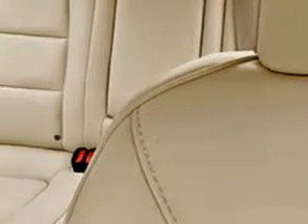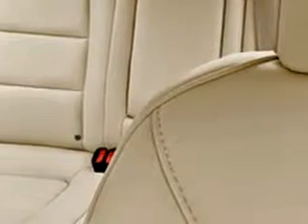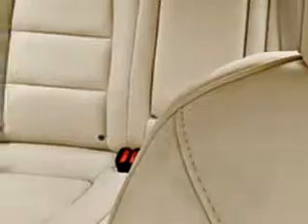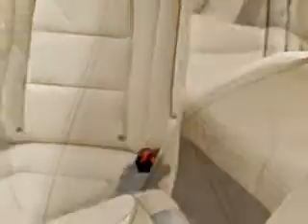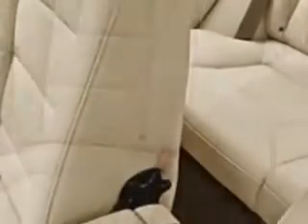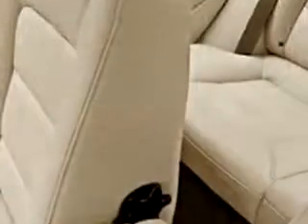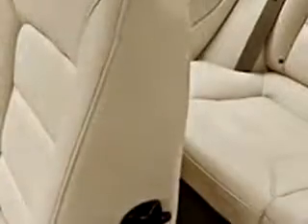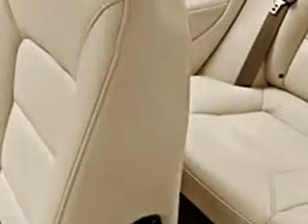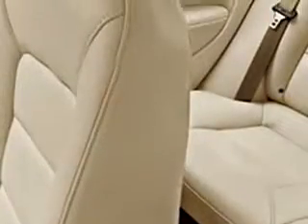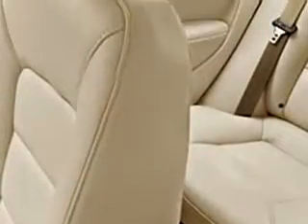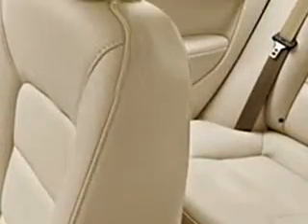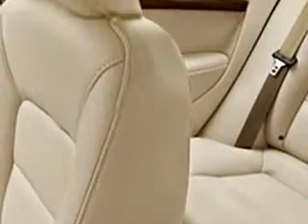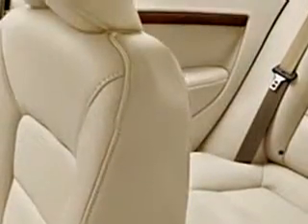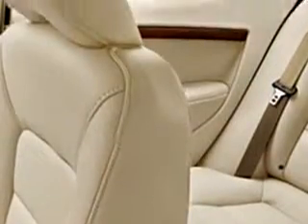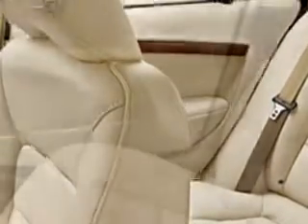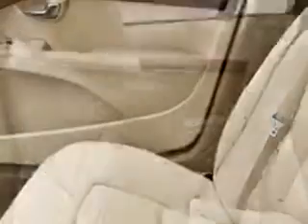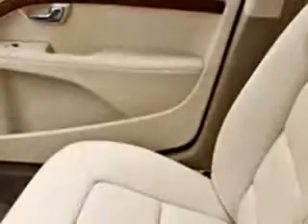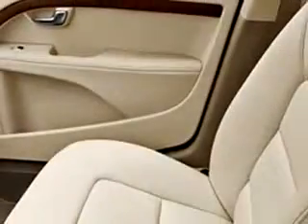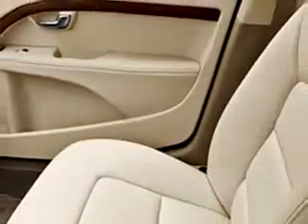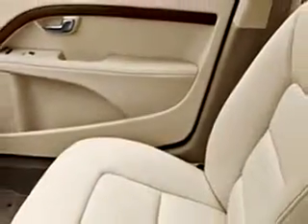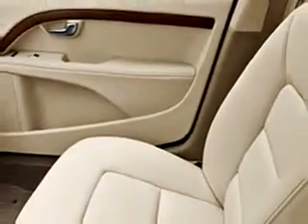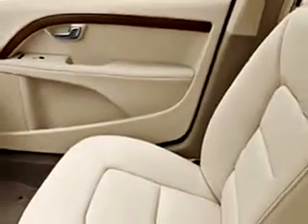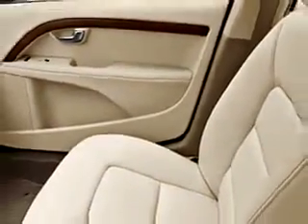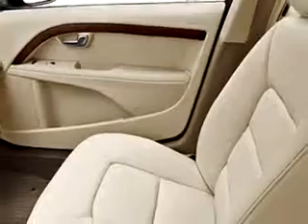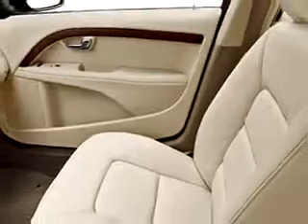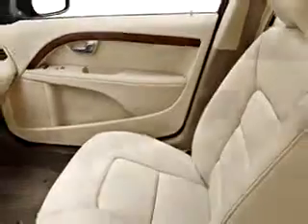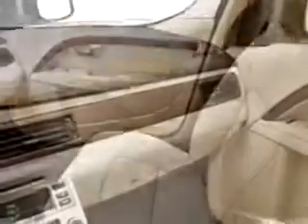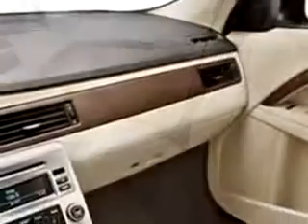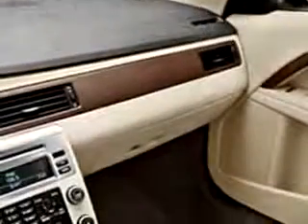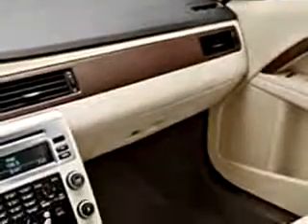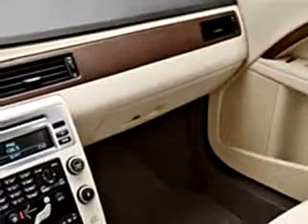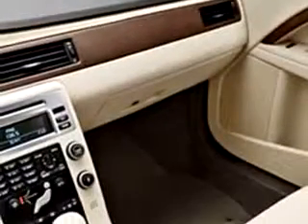Enjoy the drive and have peace of mind in this 2010 Volvo S80. See us at Suburban Volvo Palm Beach today.